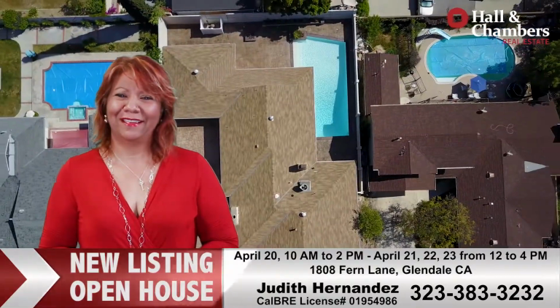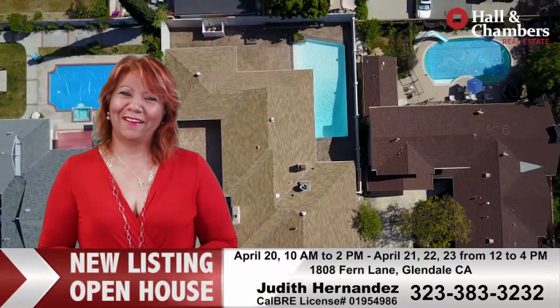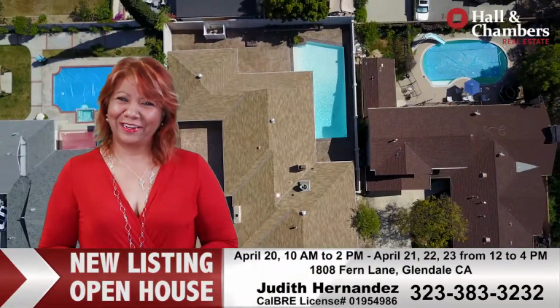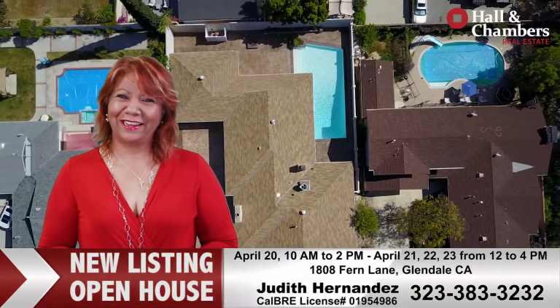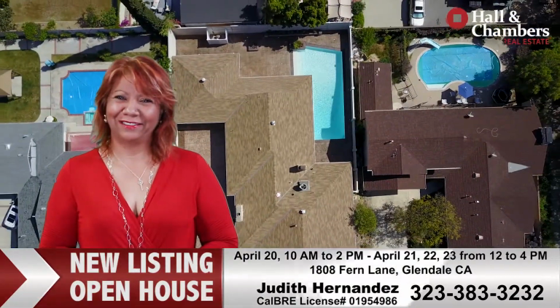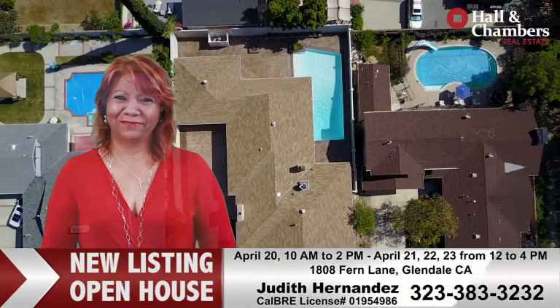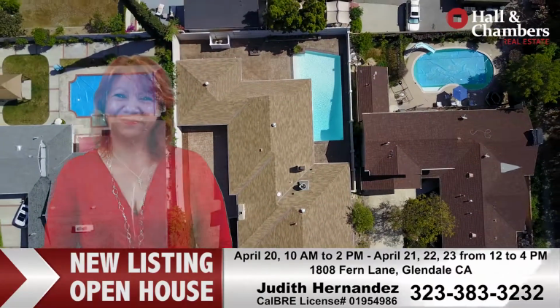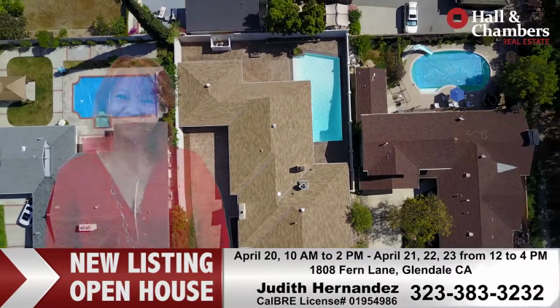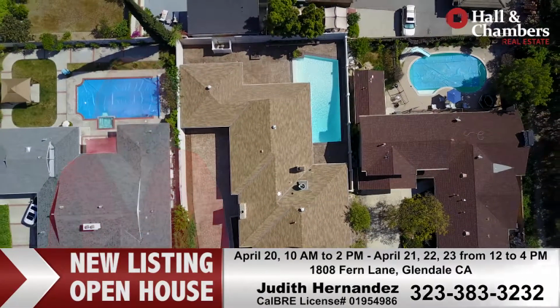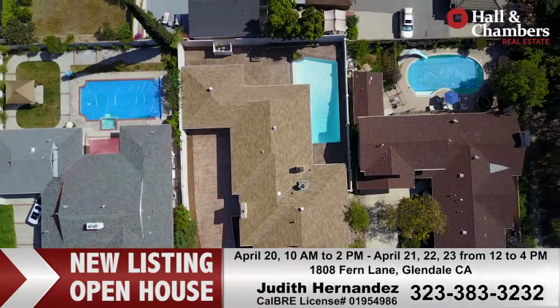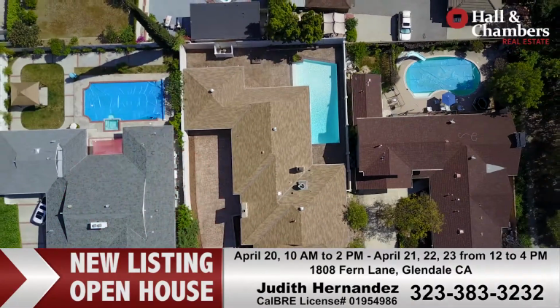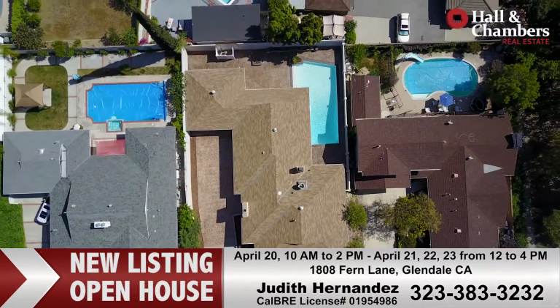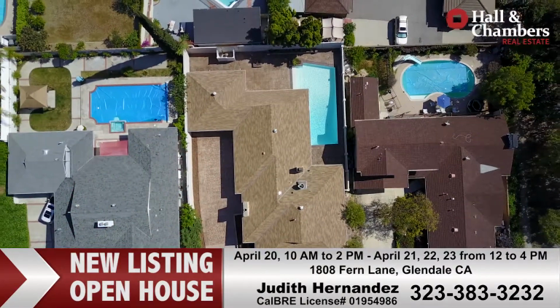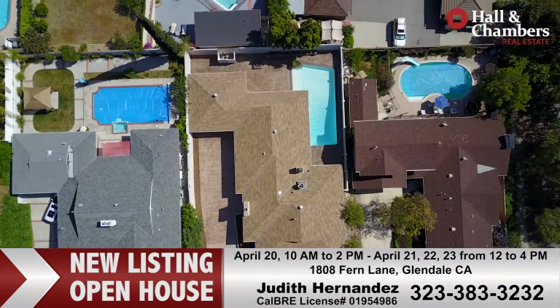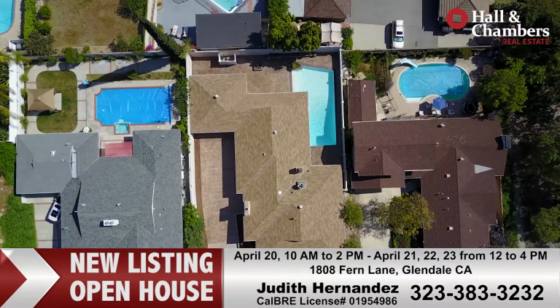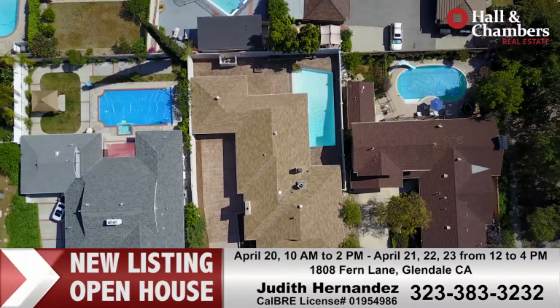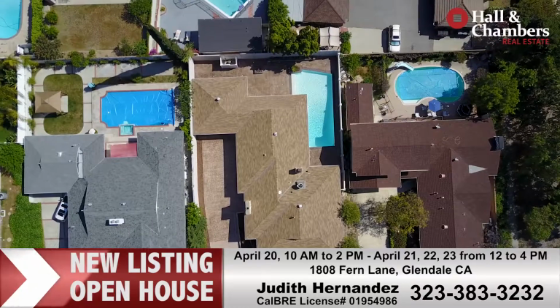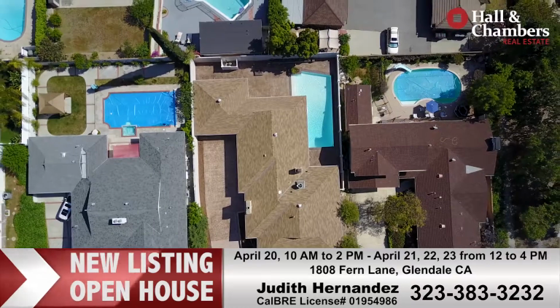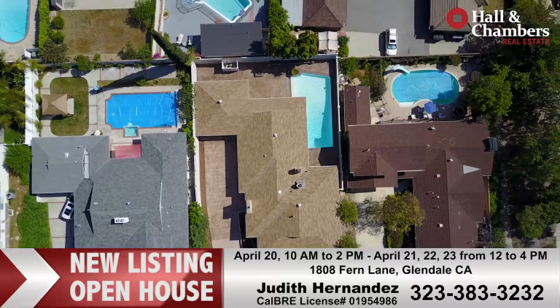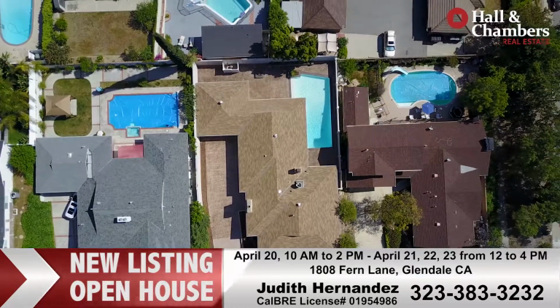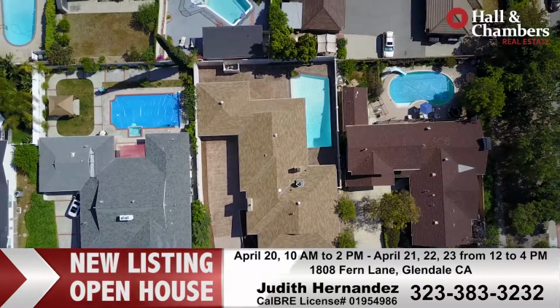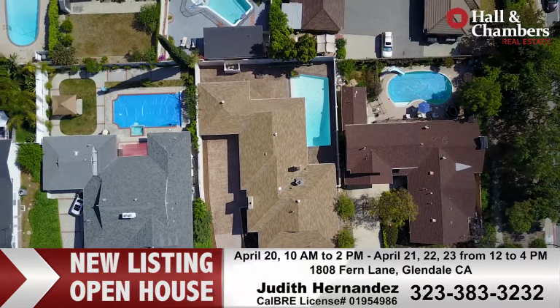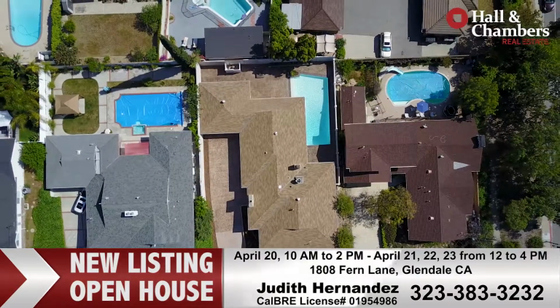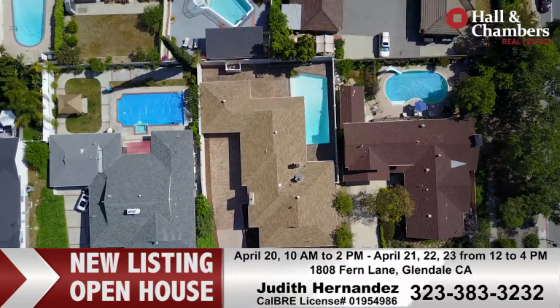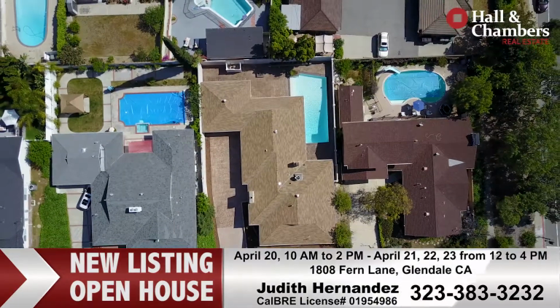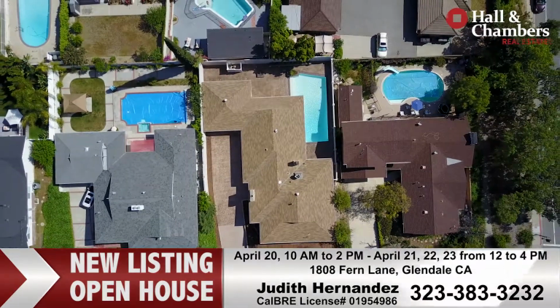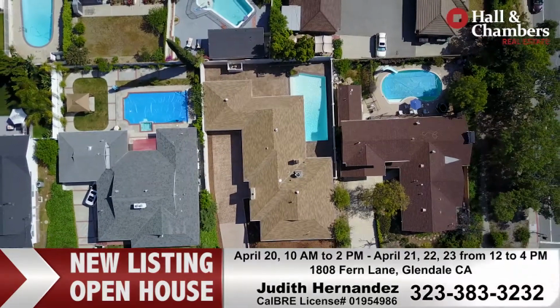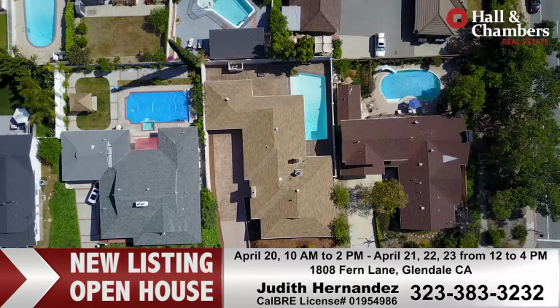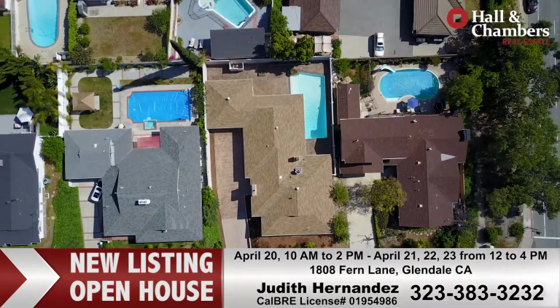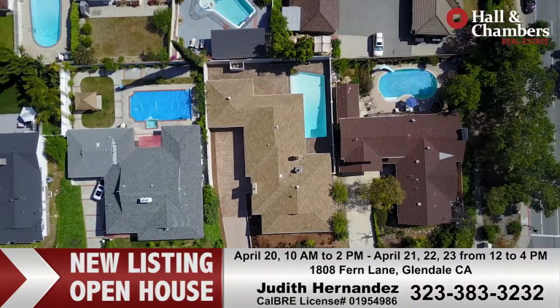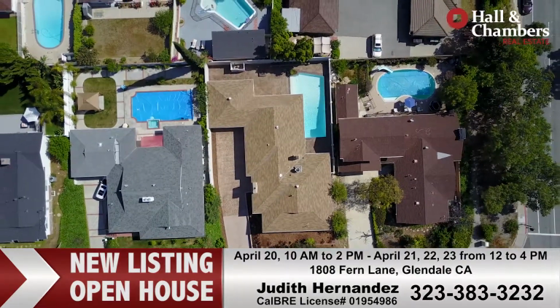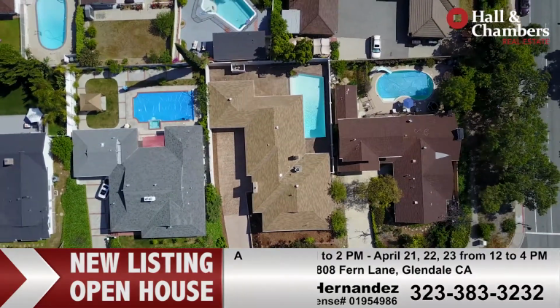Have a great day. We'll see you next time. Bye.